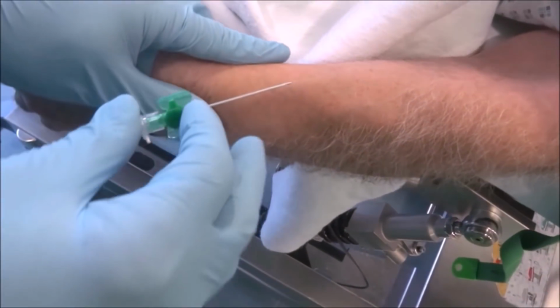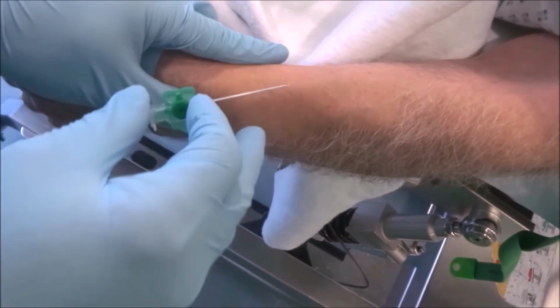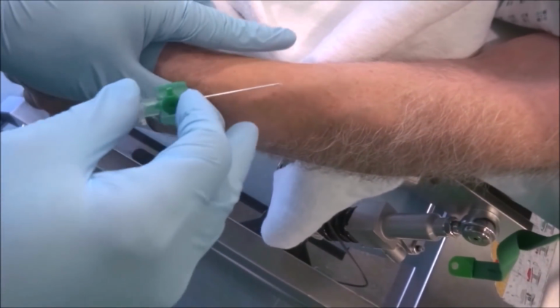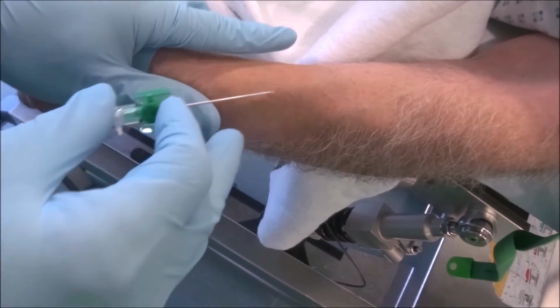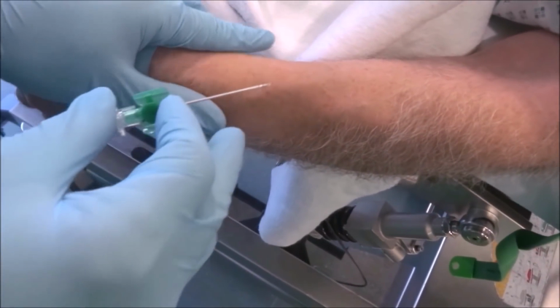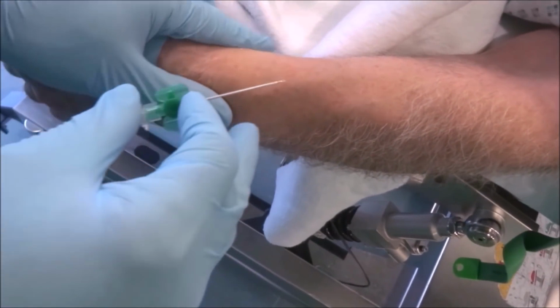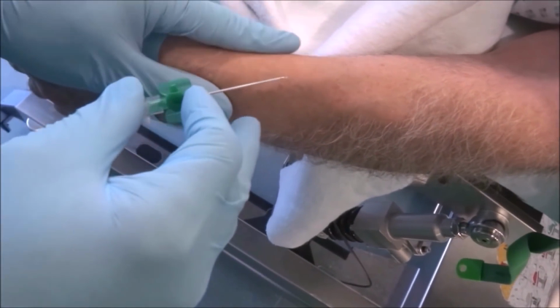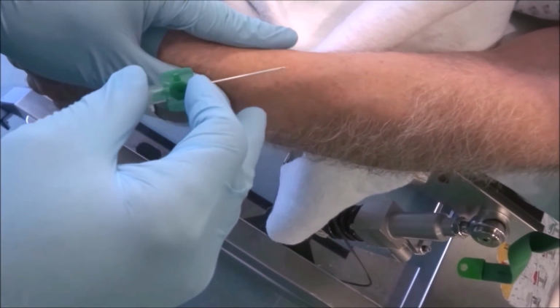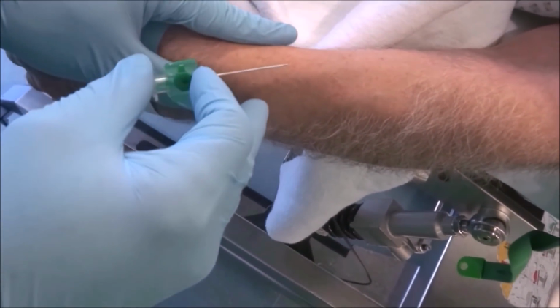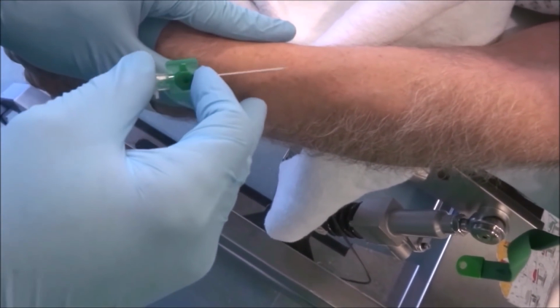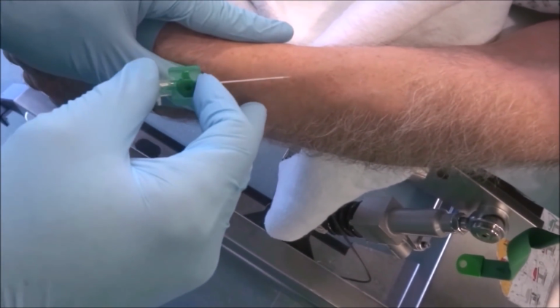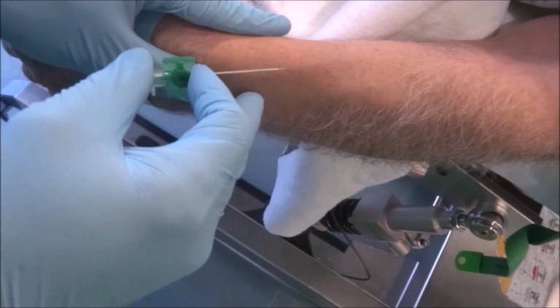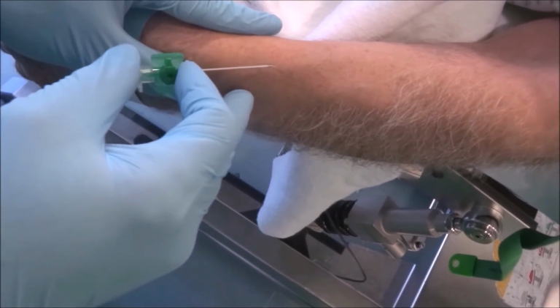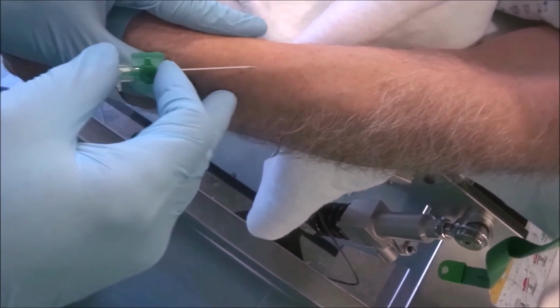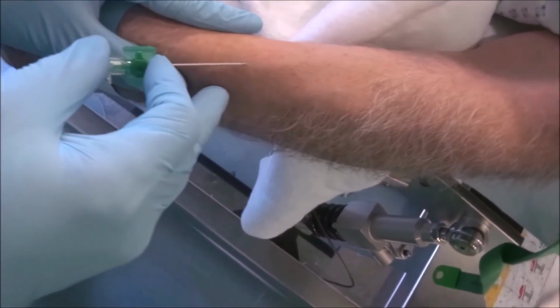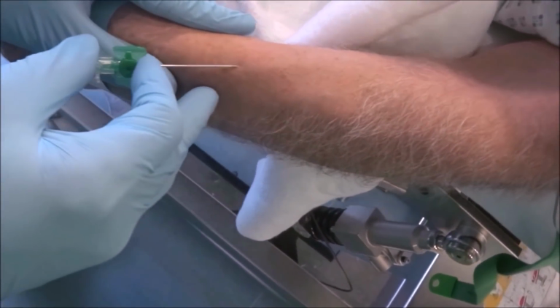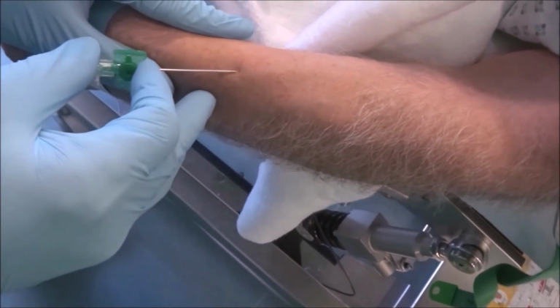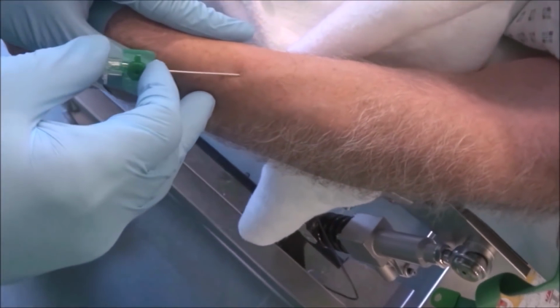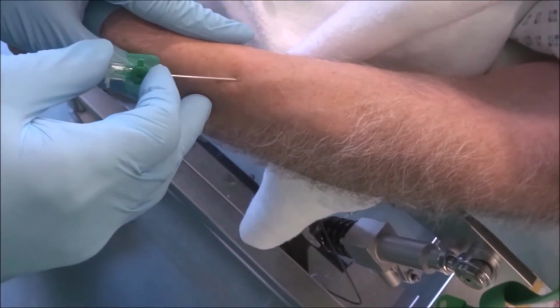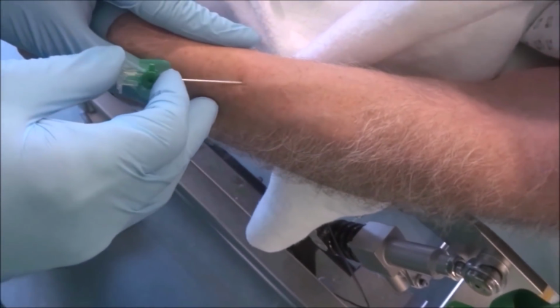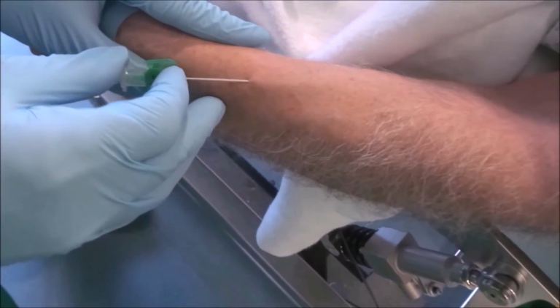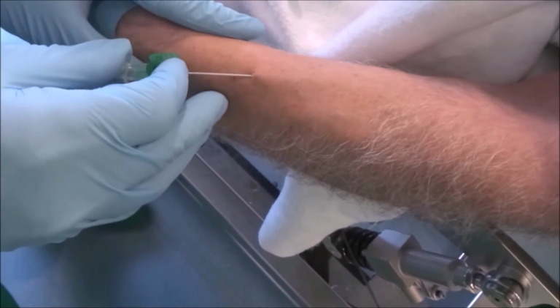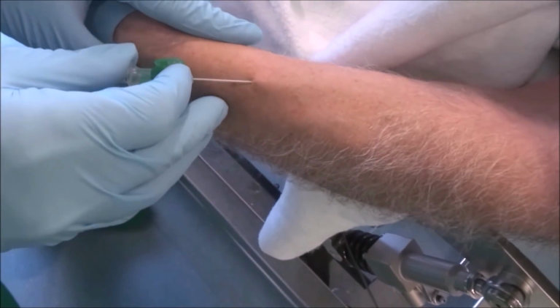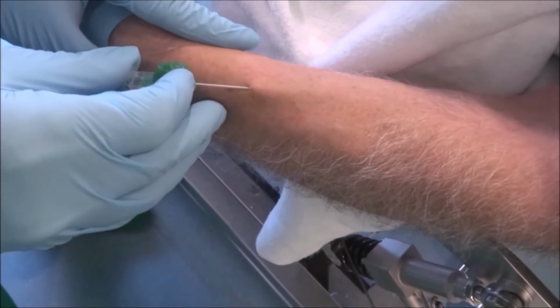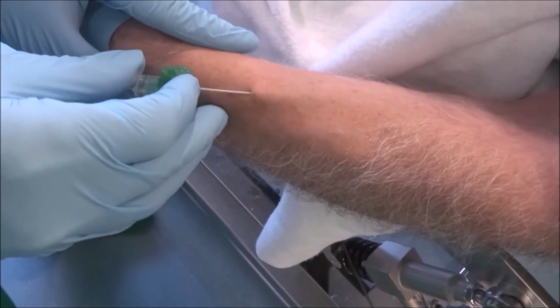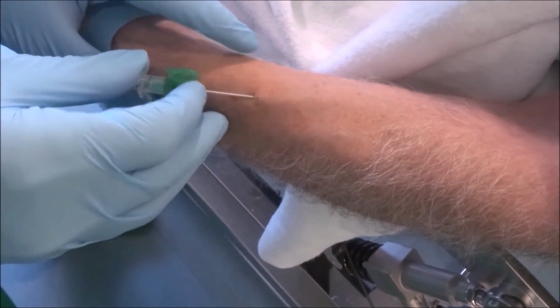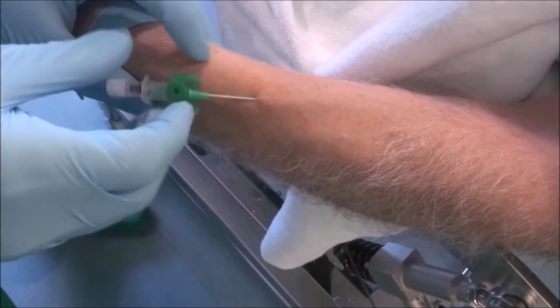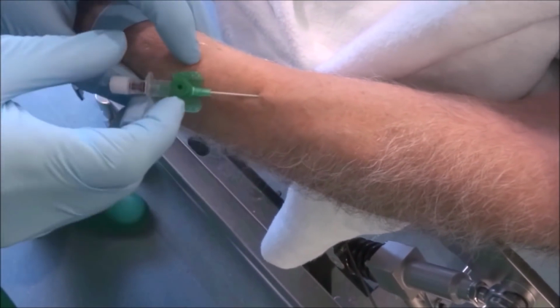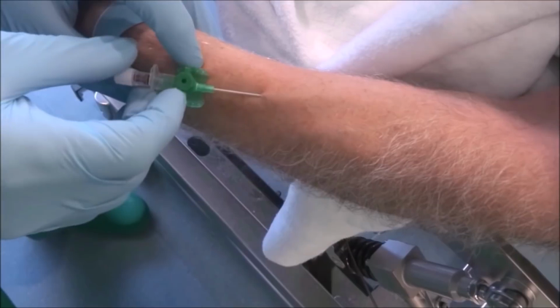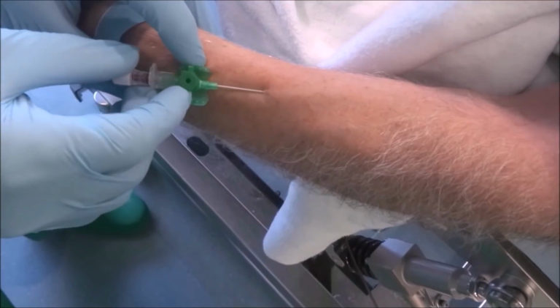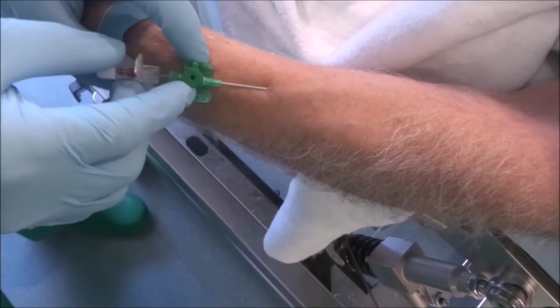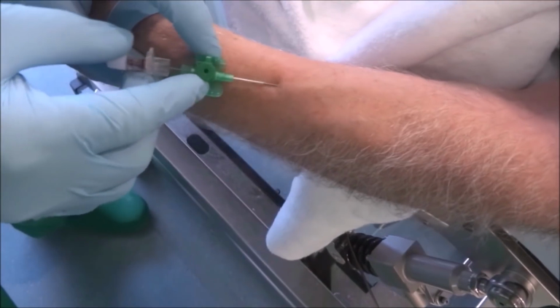Hello, today we try to put an IV according exactly to the hygienic standards of our hospital.